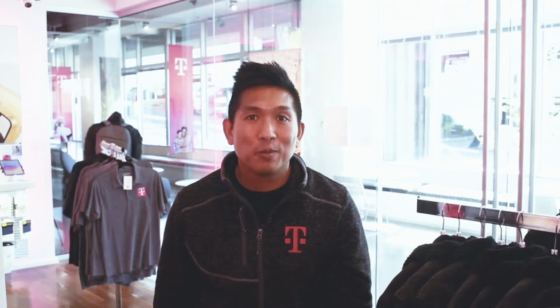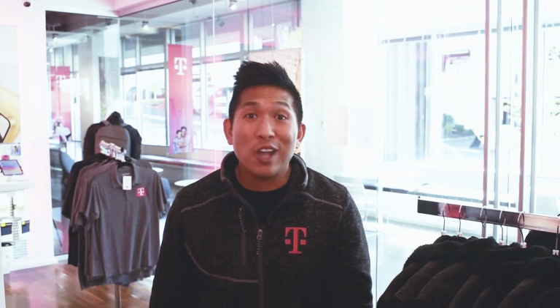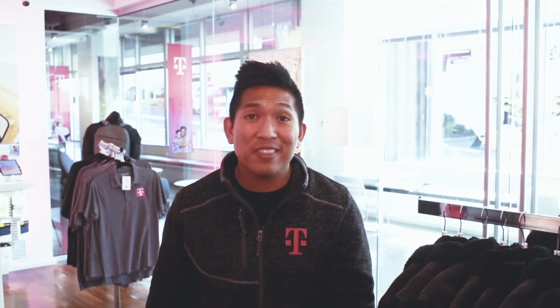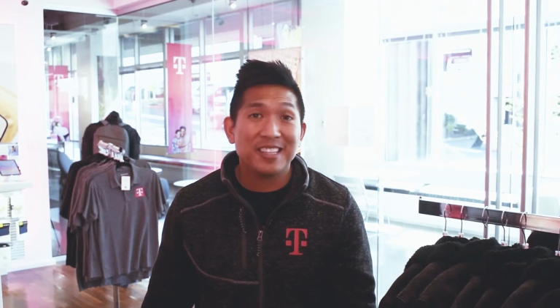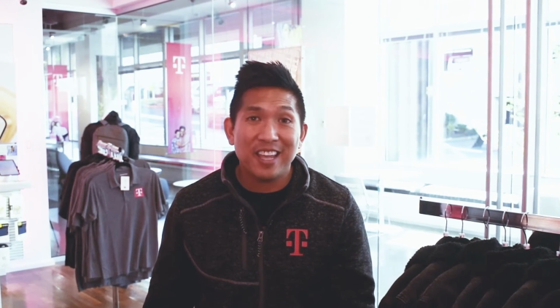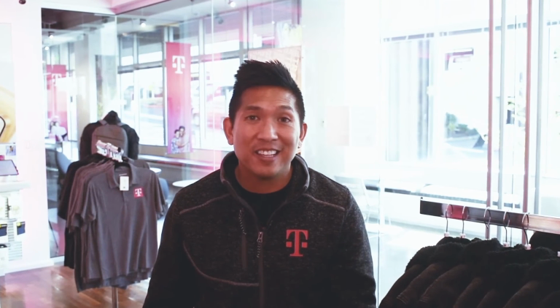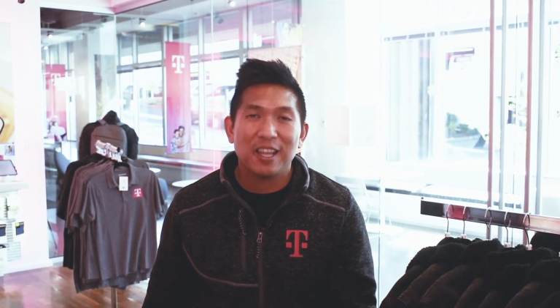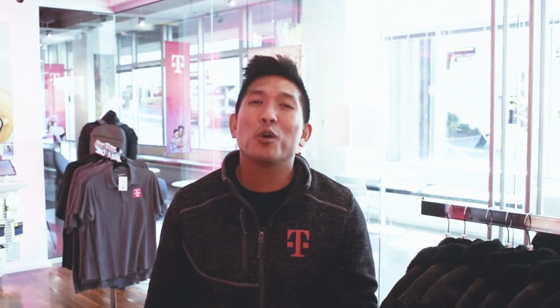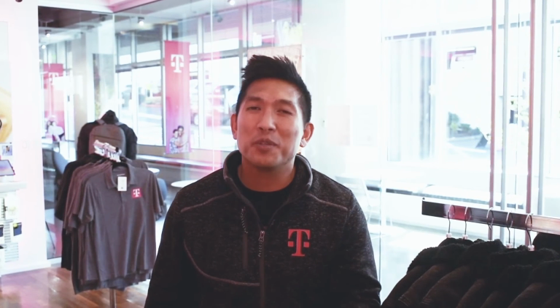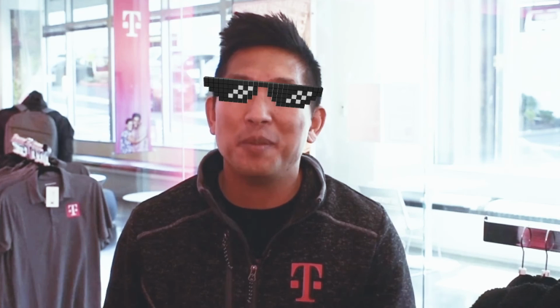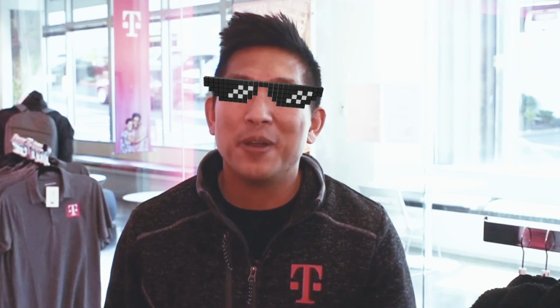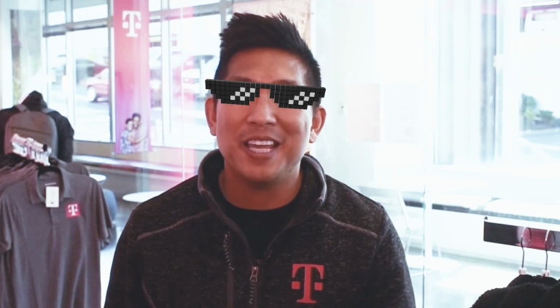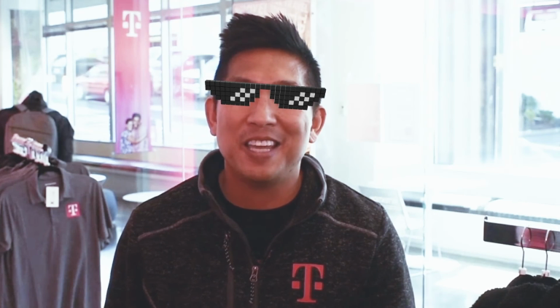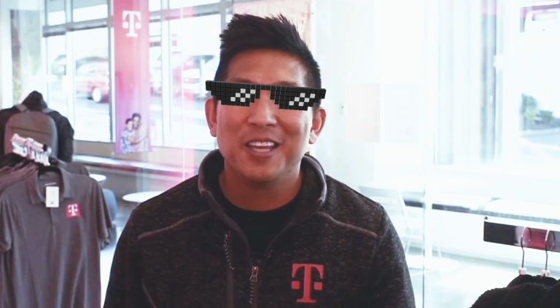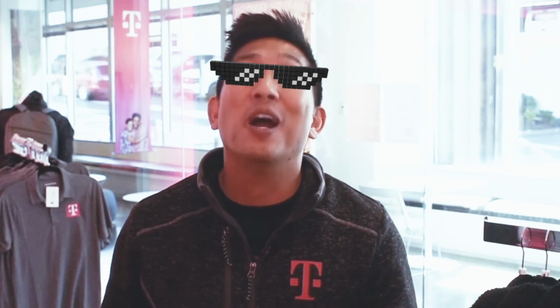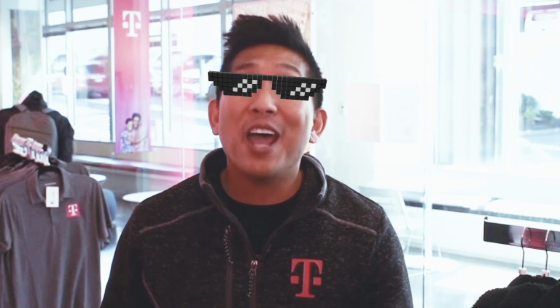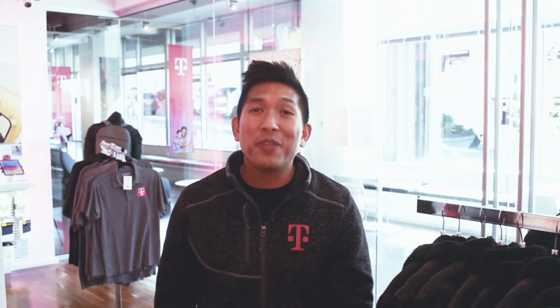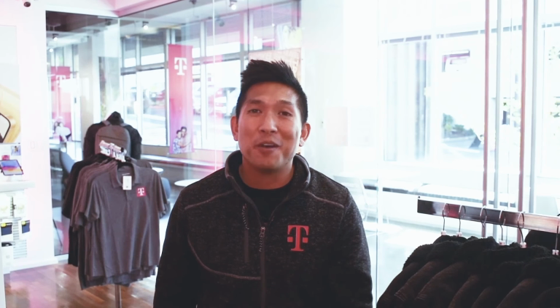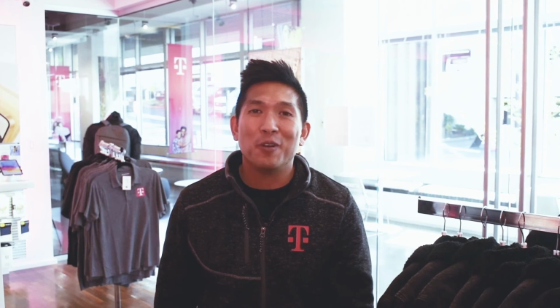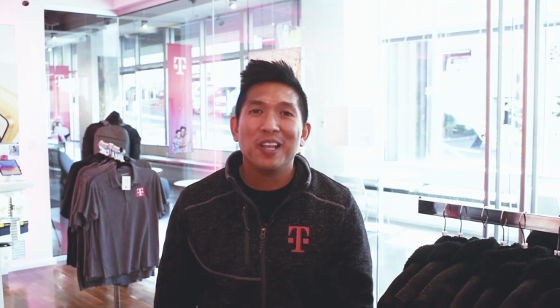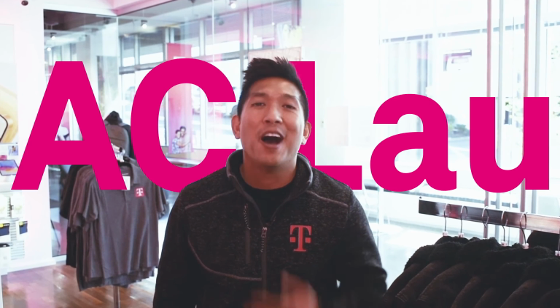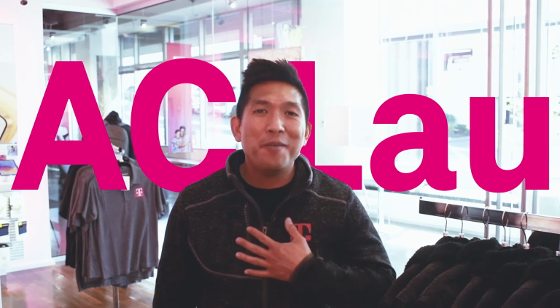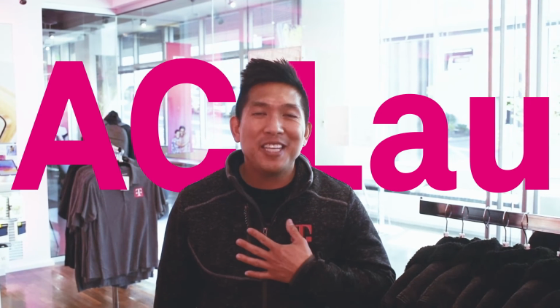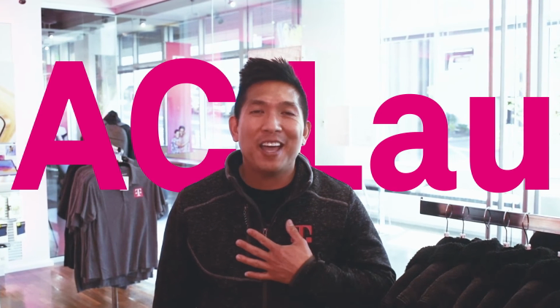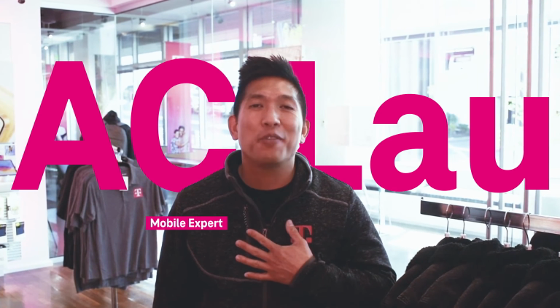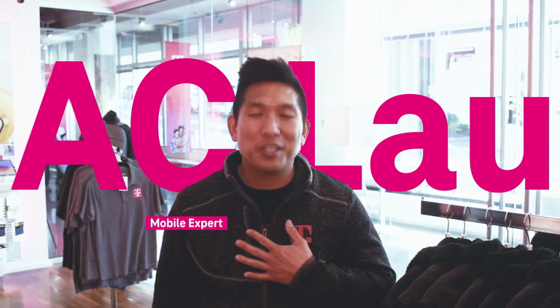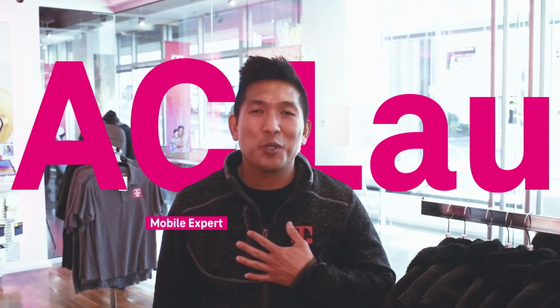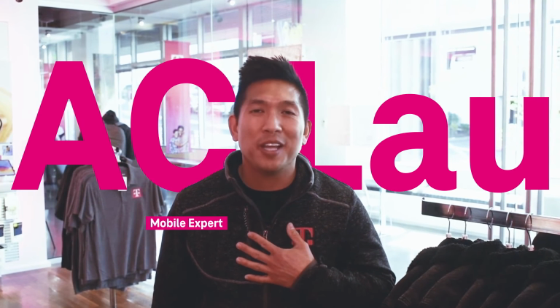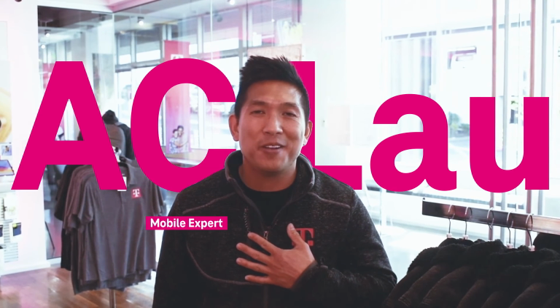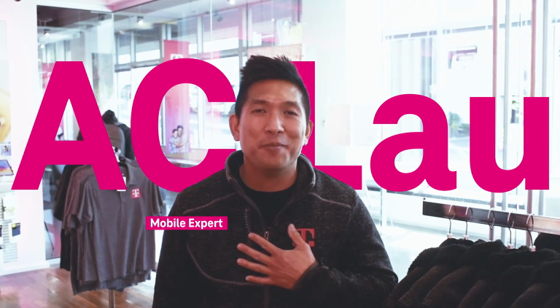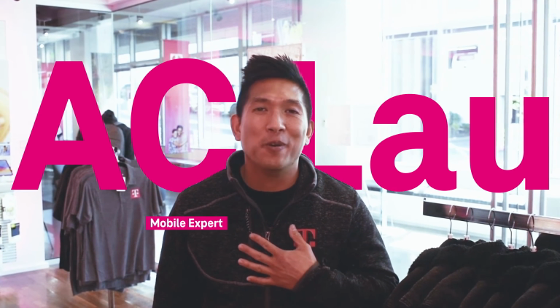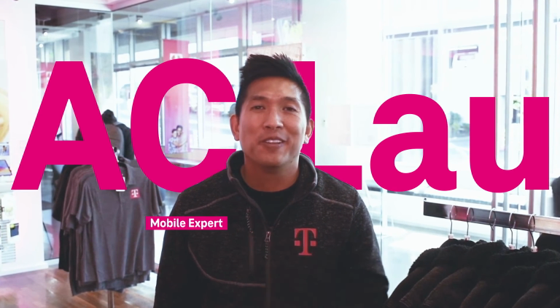We're done — that's it. I told you it was going to be pretty easy, and I hope that's helpful. I'm Acey Lau. Thanks for joining us here at T-Mobile.